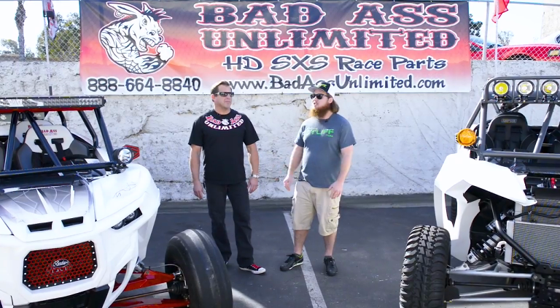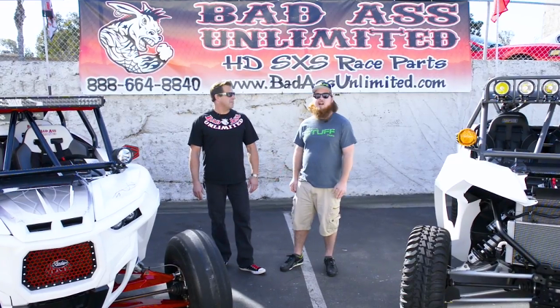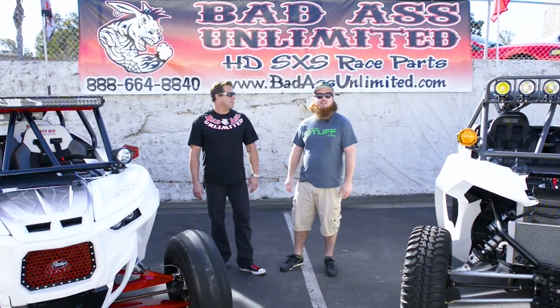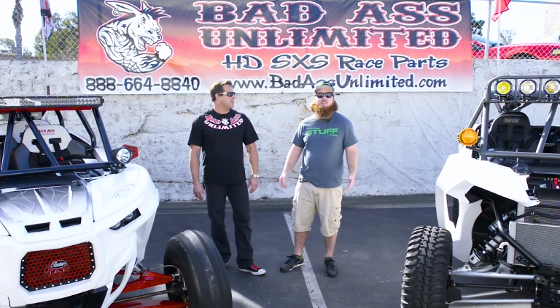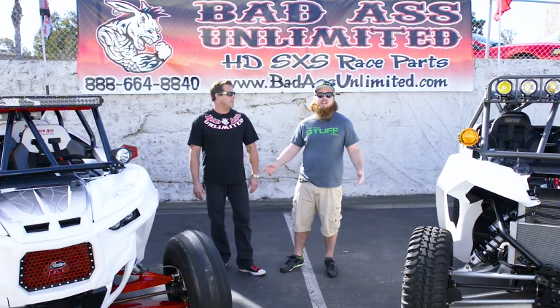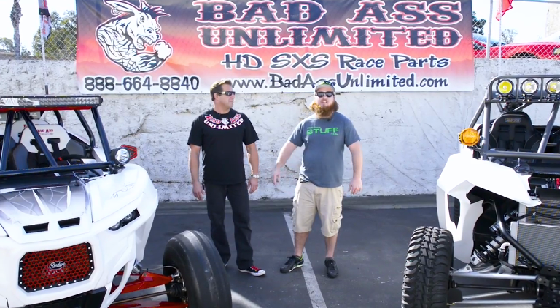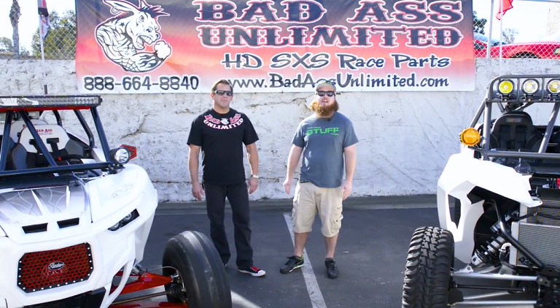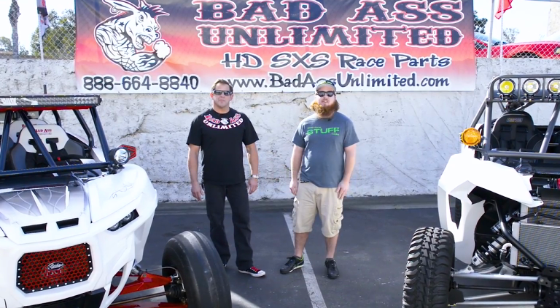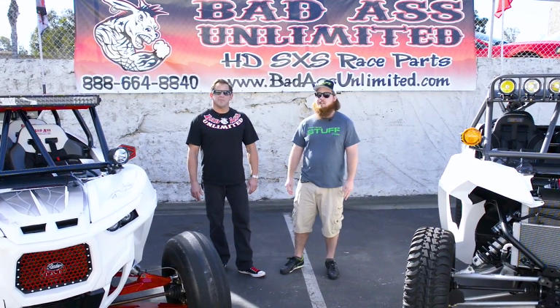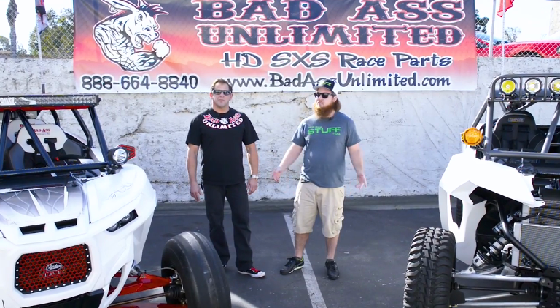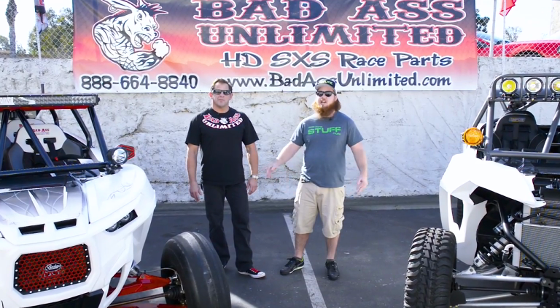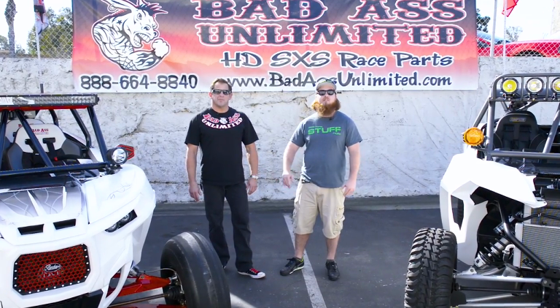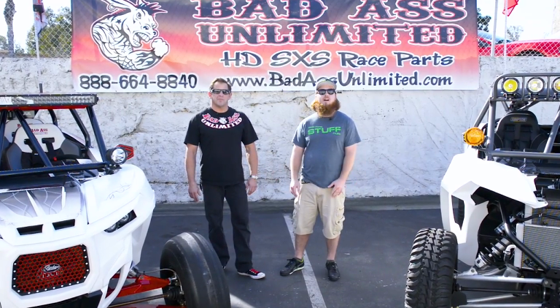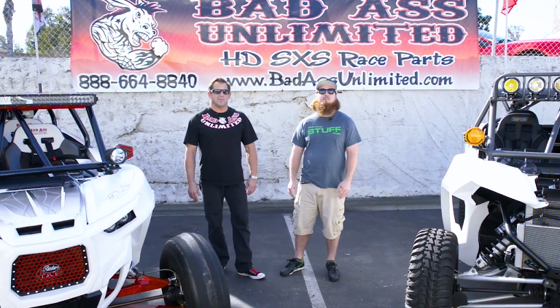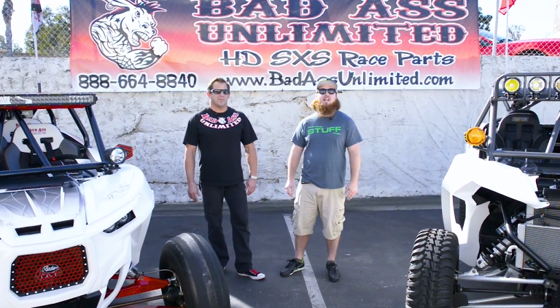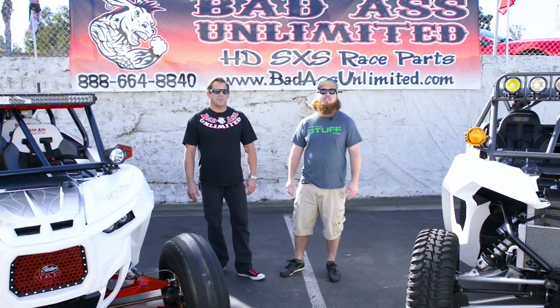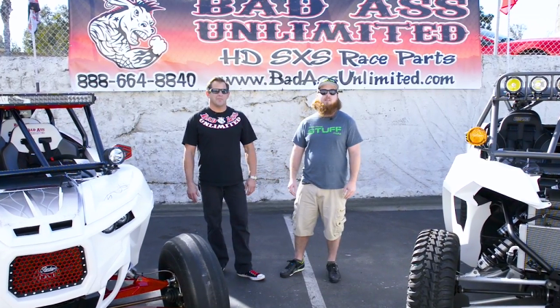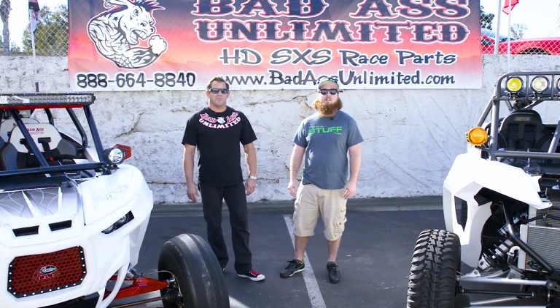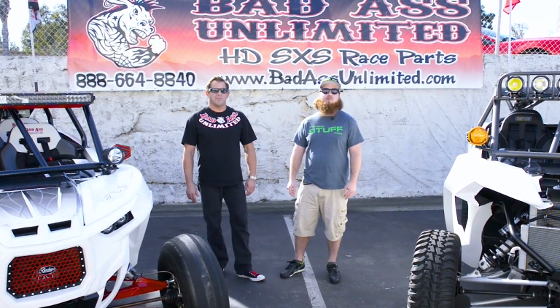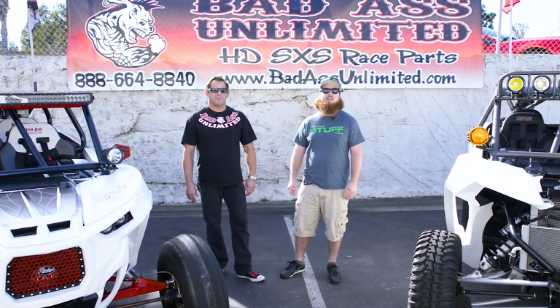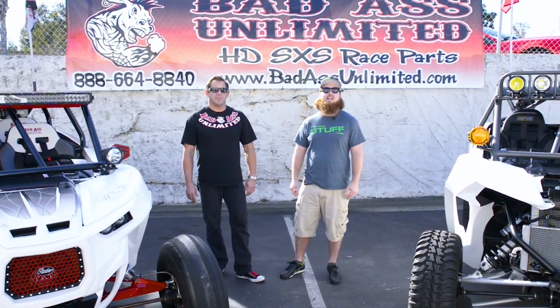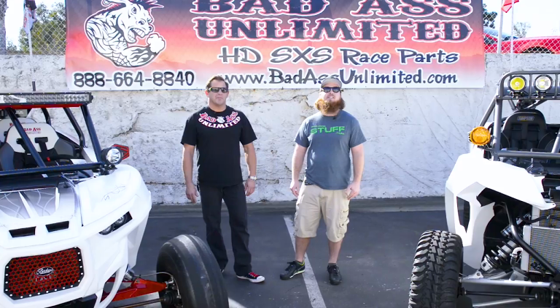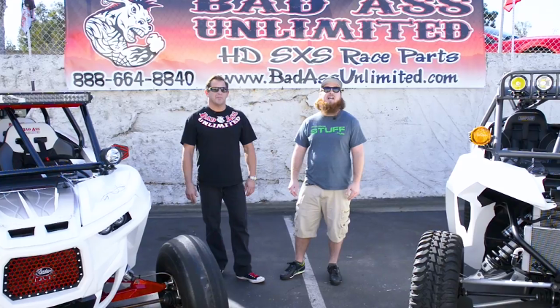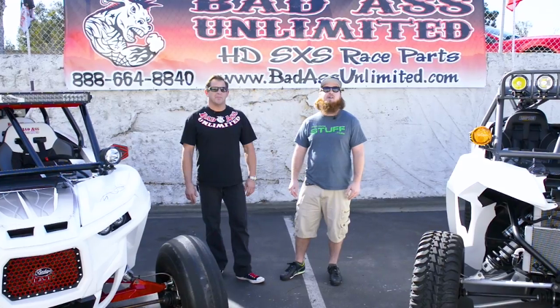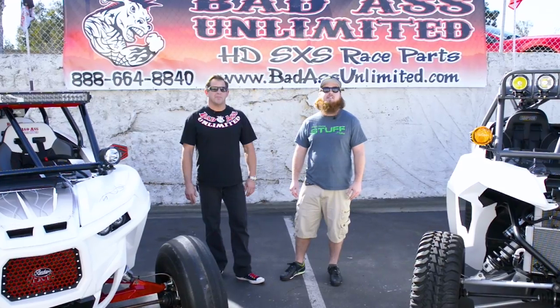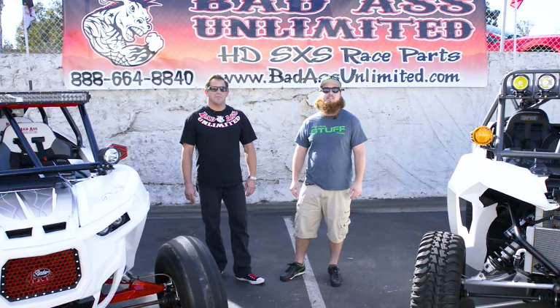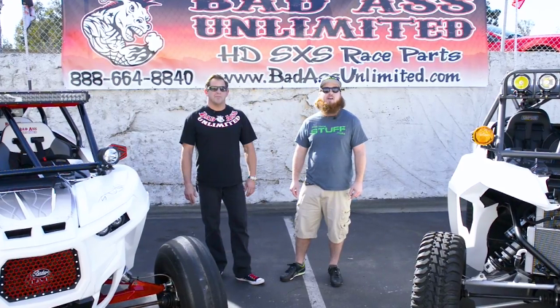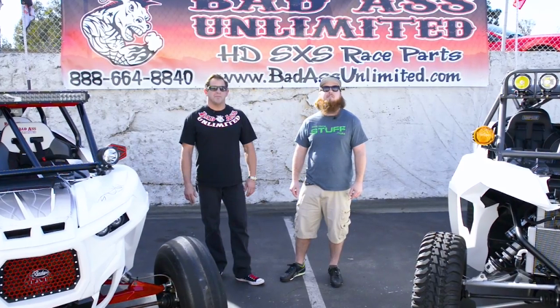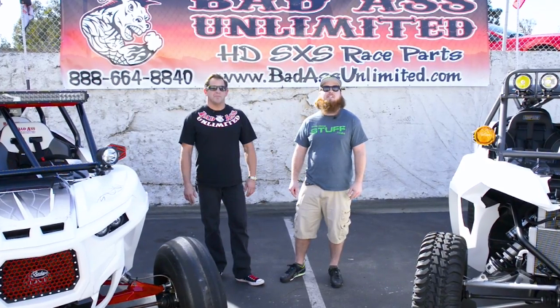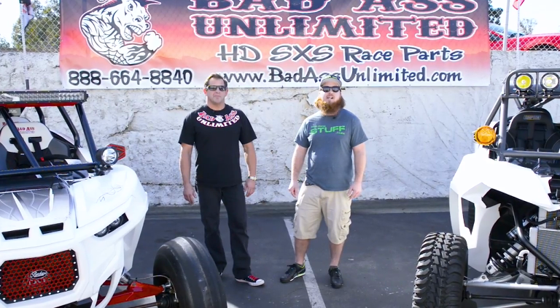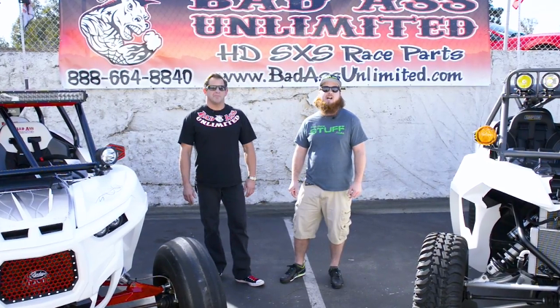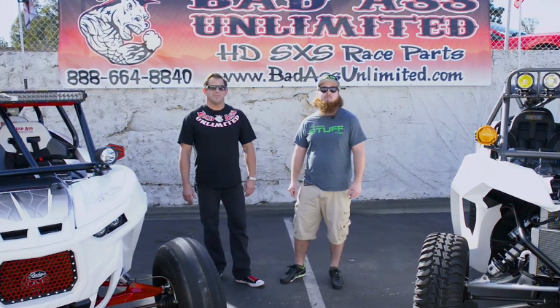Thanks, Scott. There you guys have it. You guys can find Badass Unlimited products at SideBySideStuff.com.